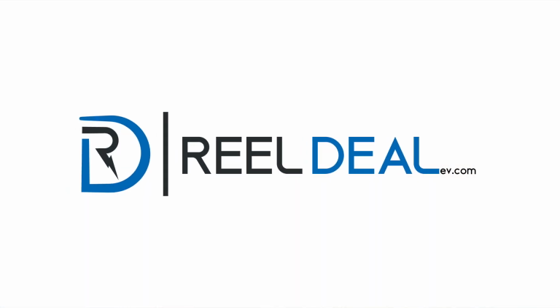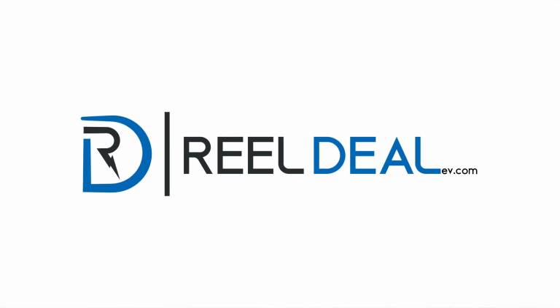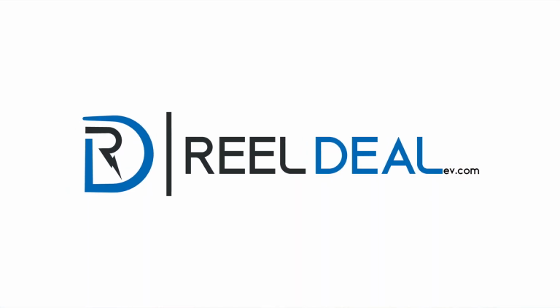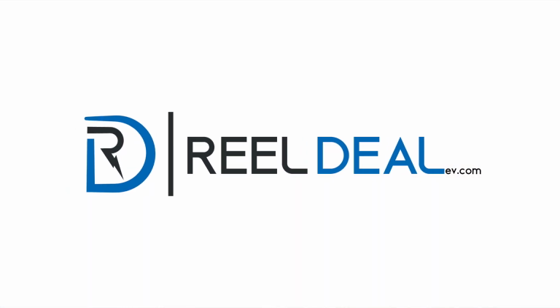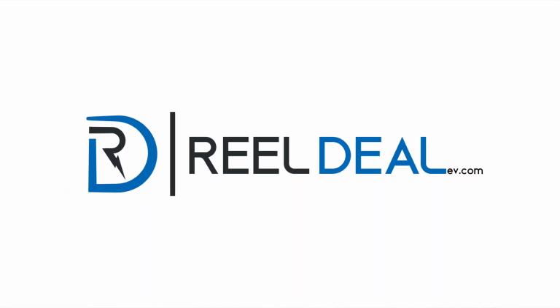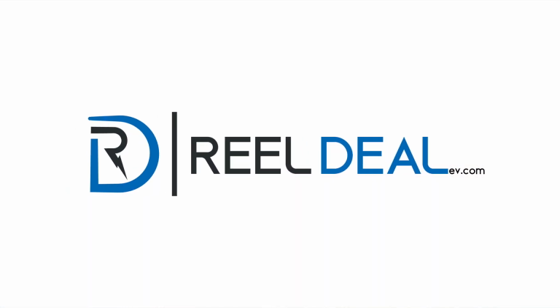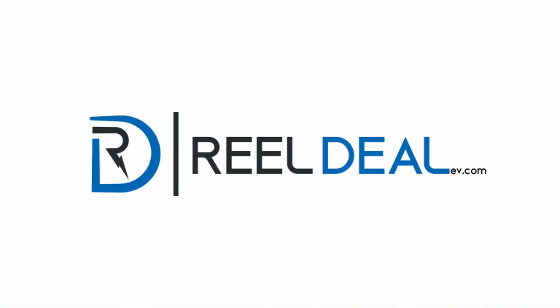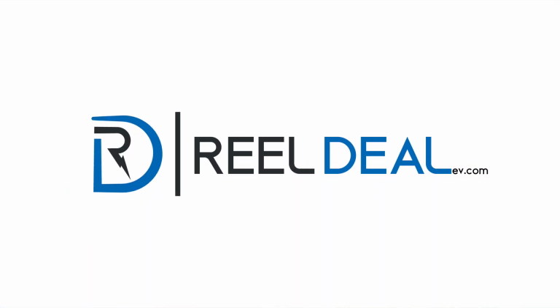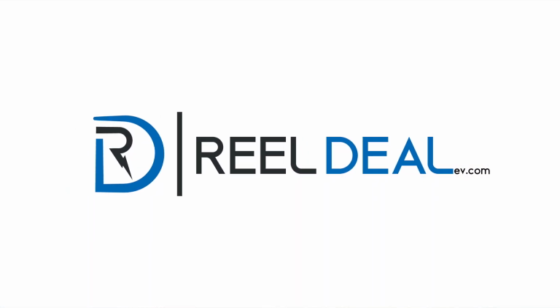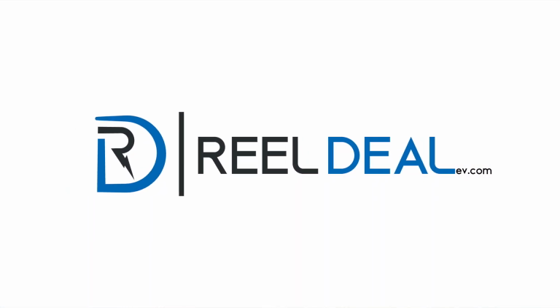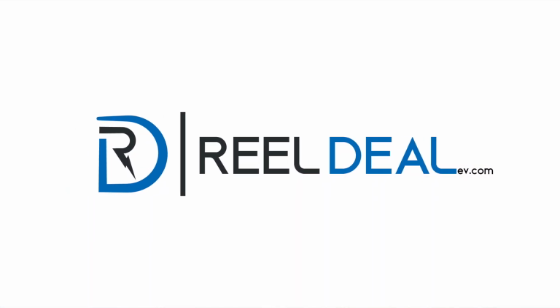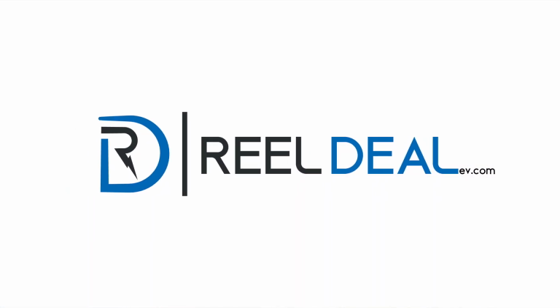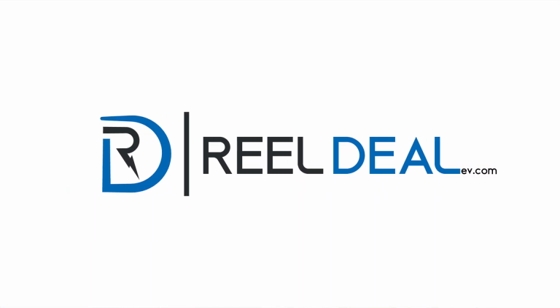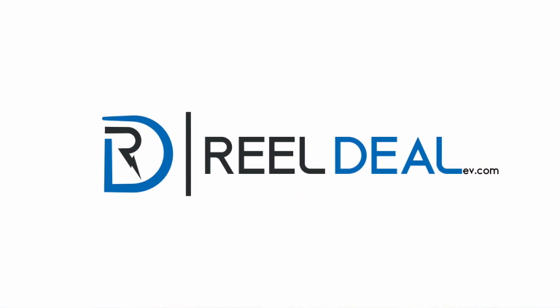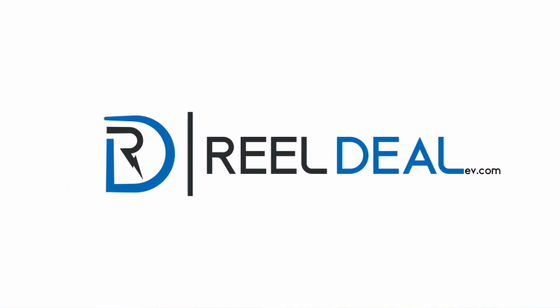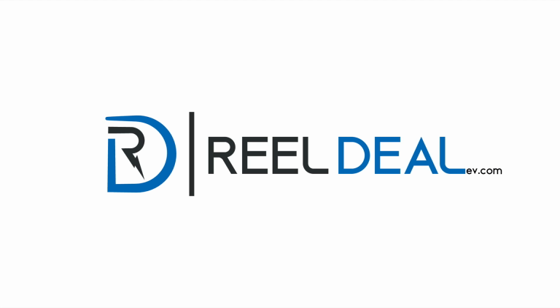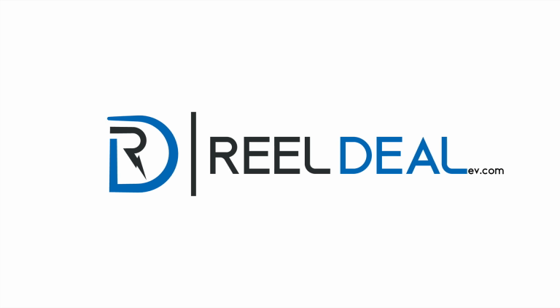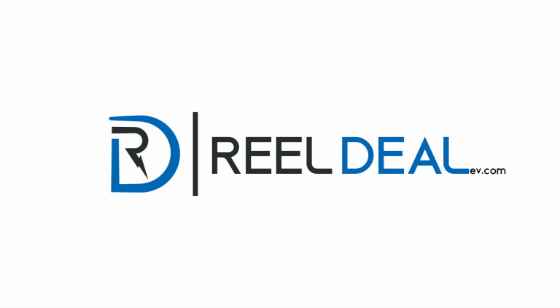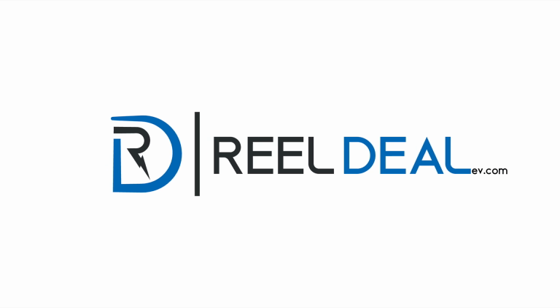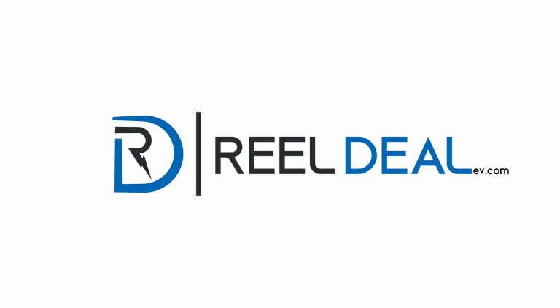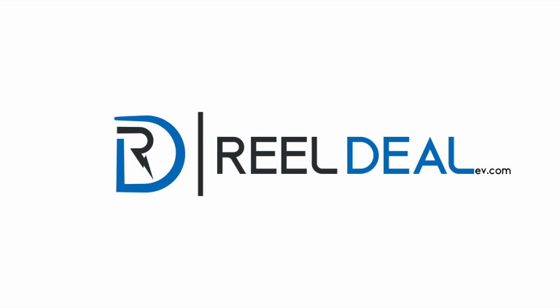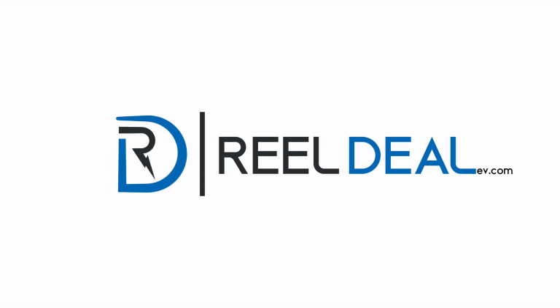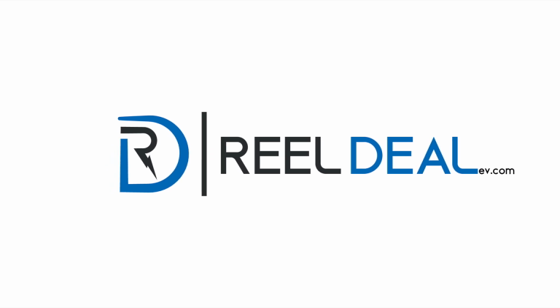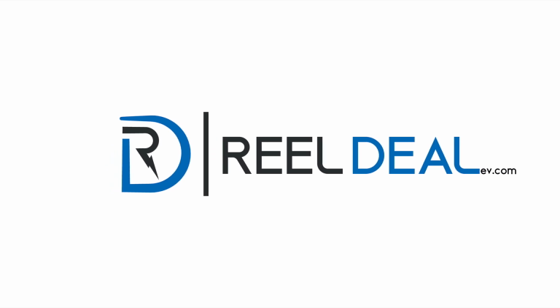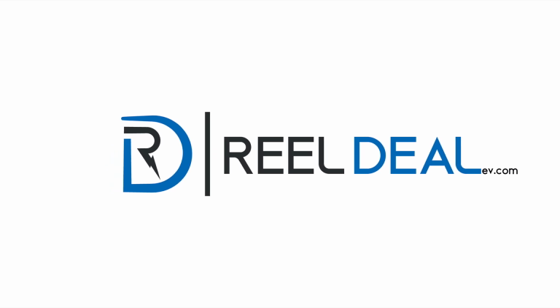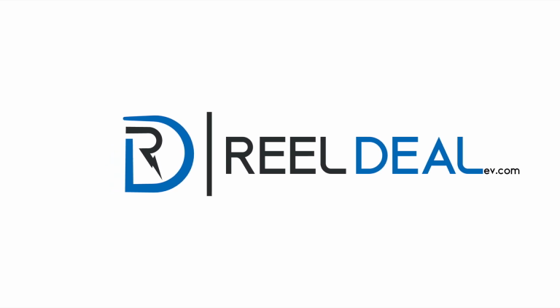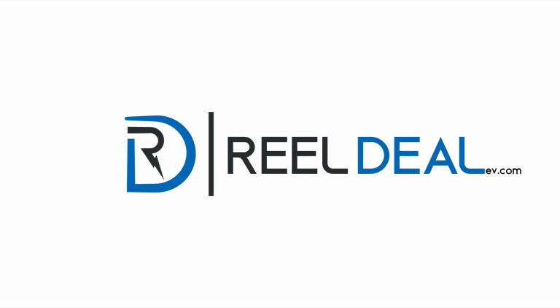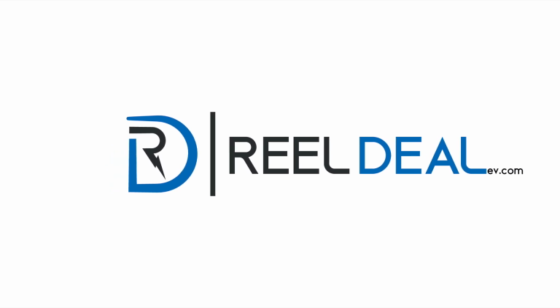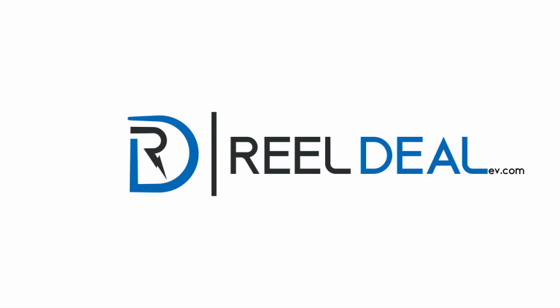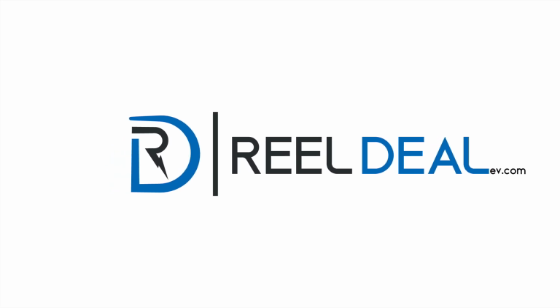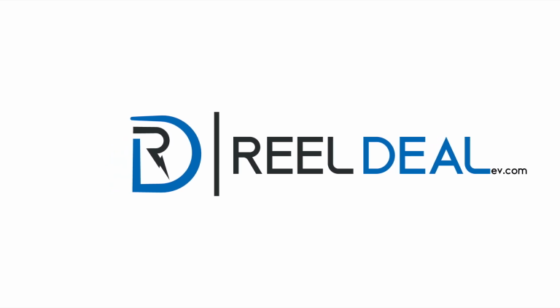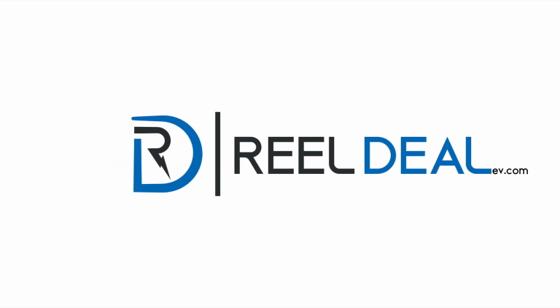Thanks for watching. Check us out at www.realdealev.com. Thanks.